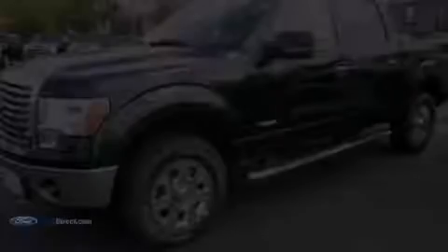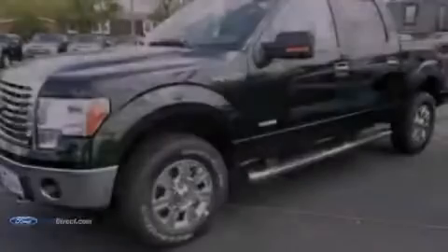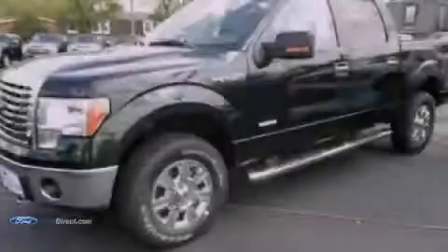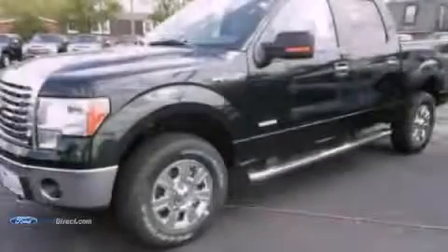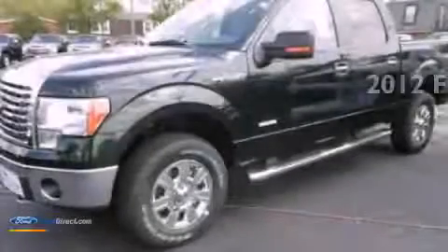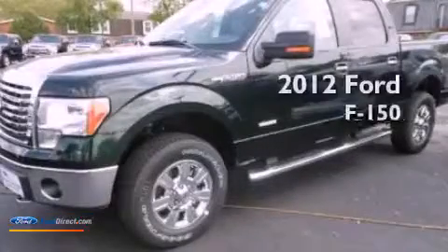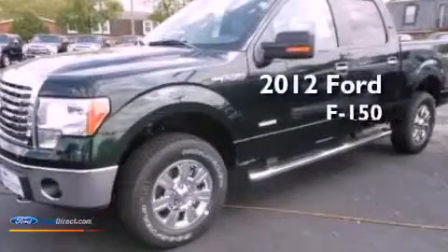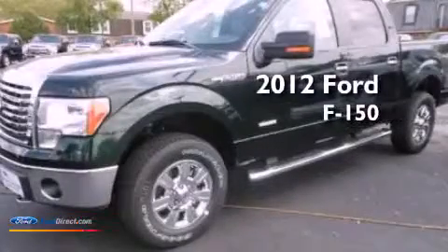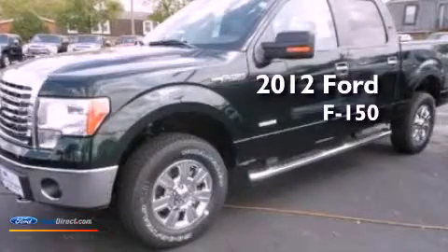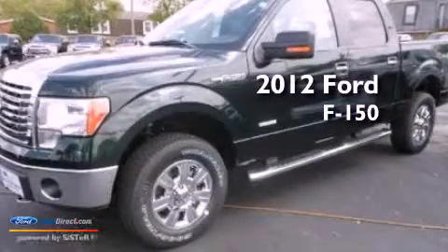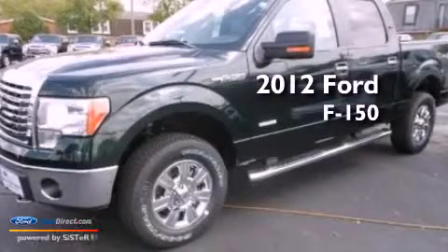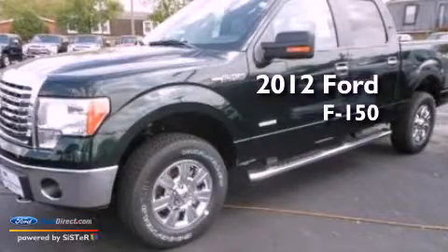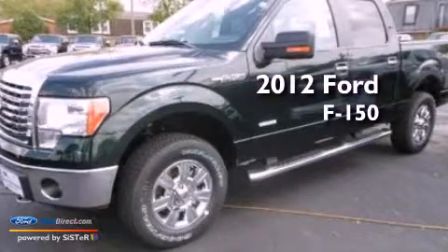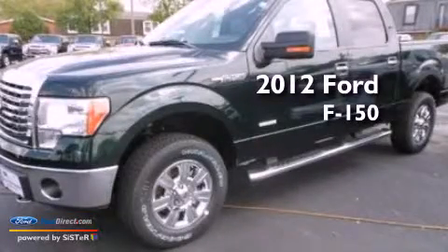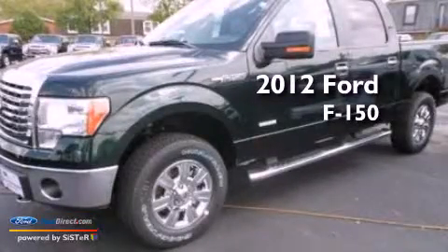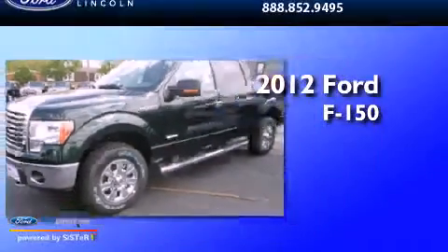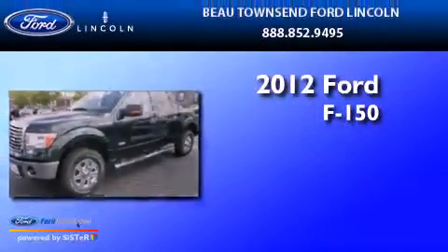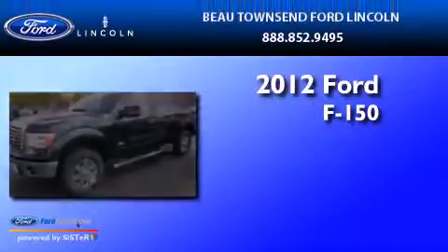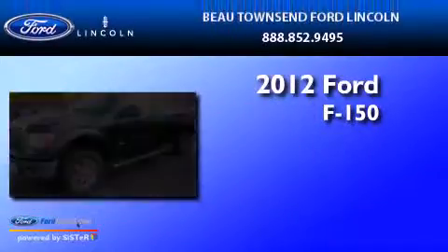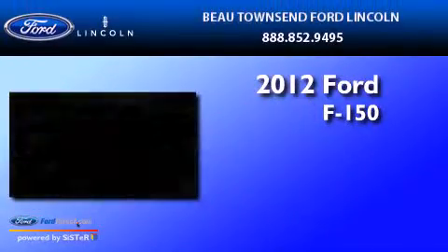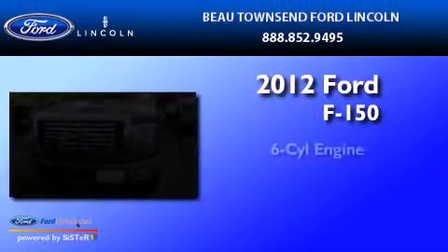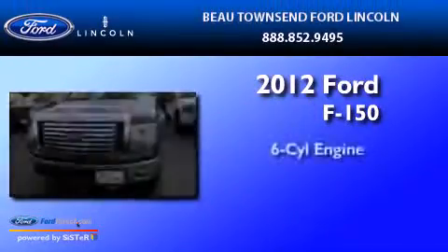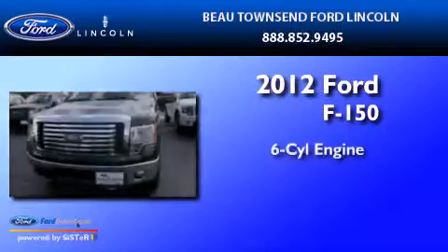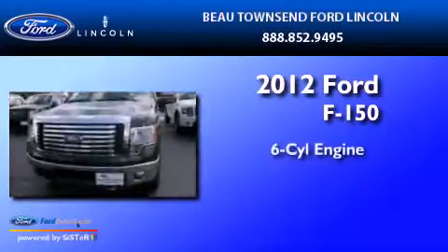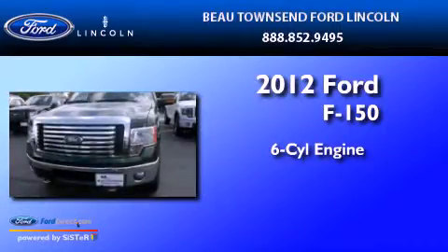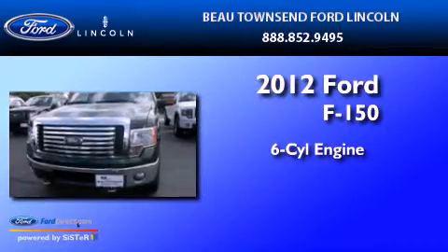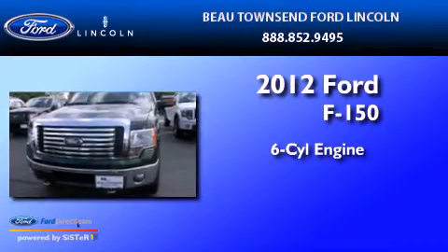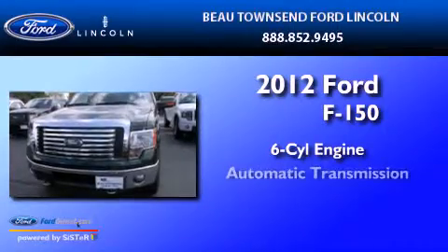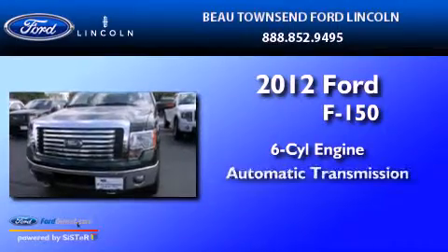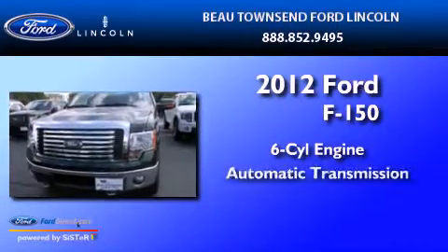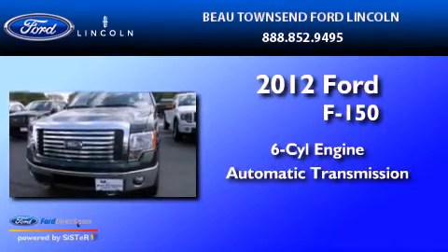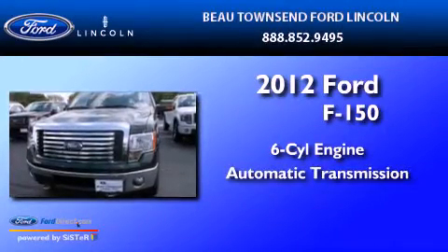This is a 2012 Ford F-150. It has a six-cylinder engine and an automatic transmission.